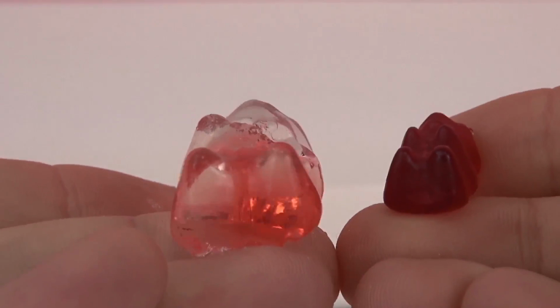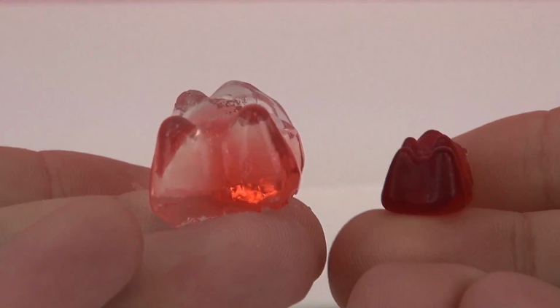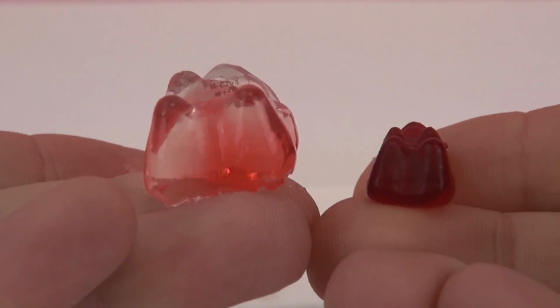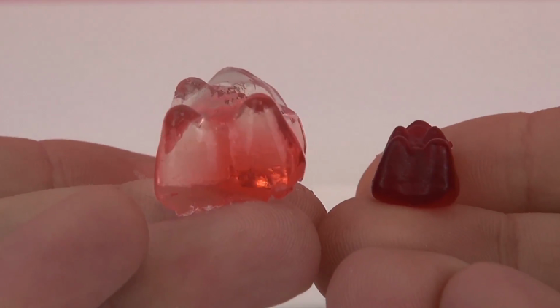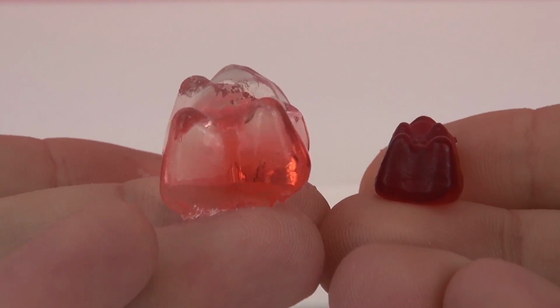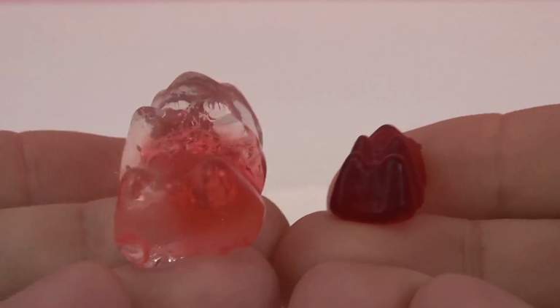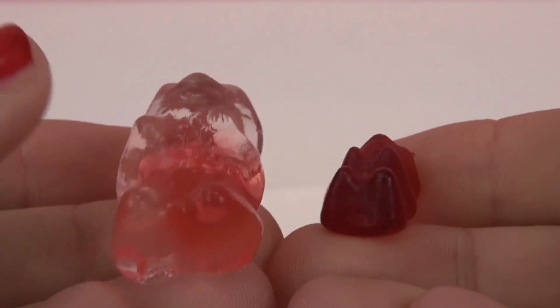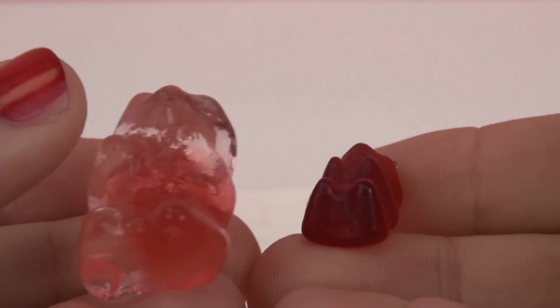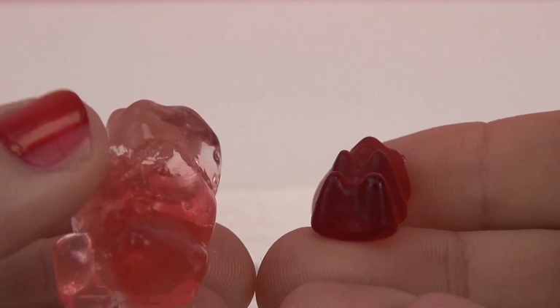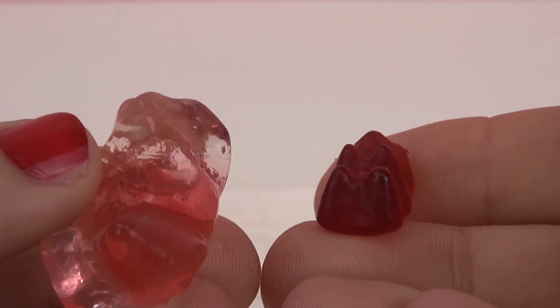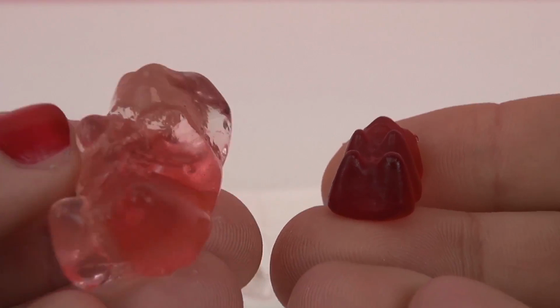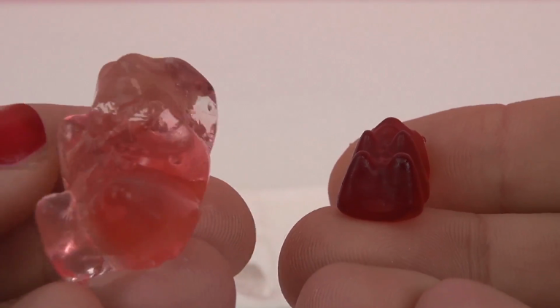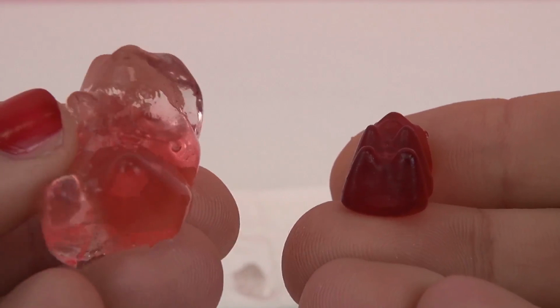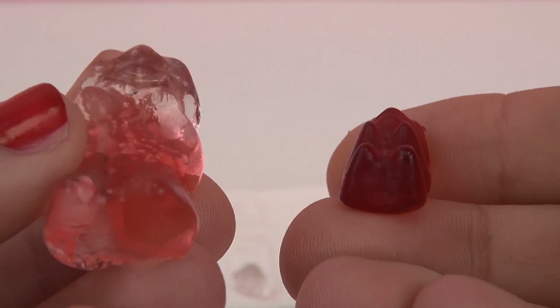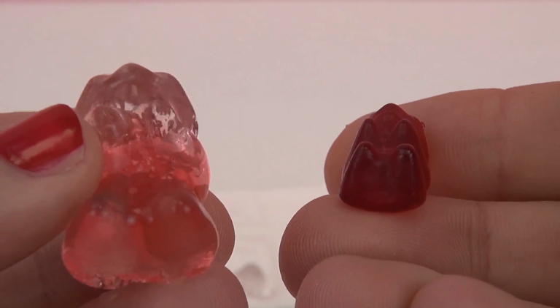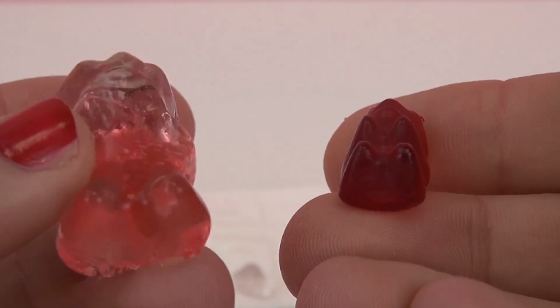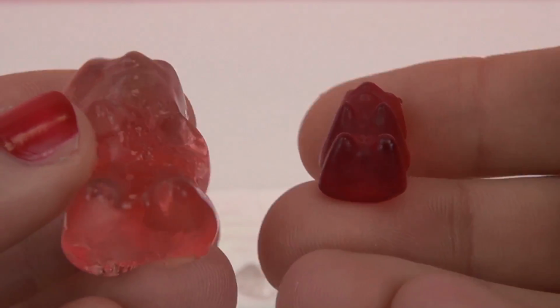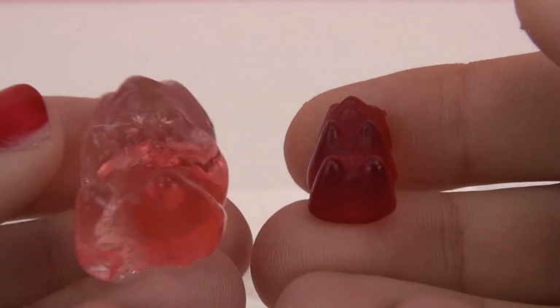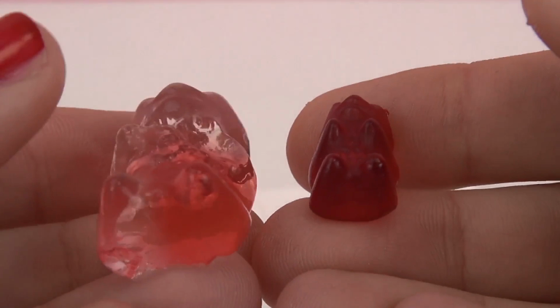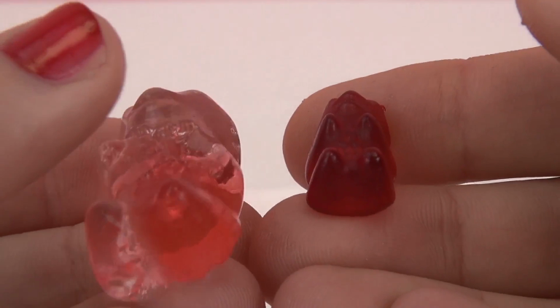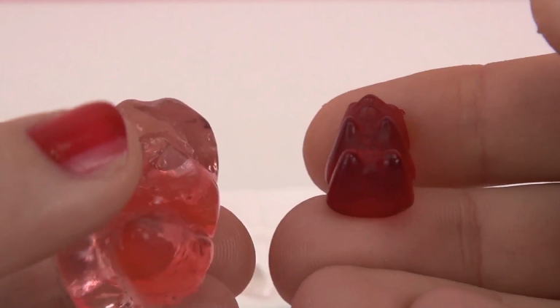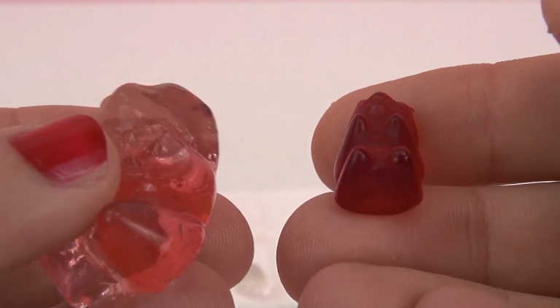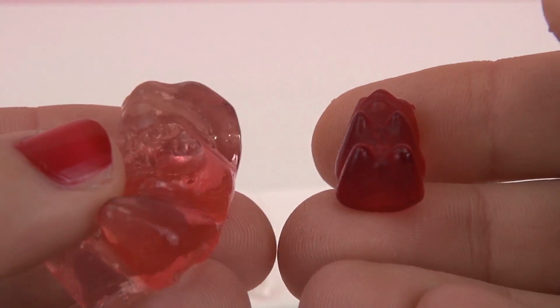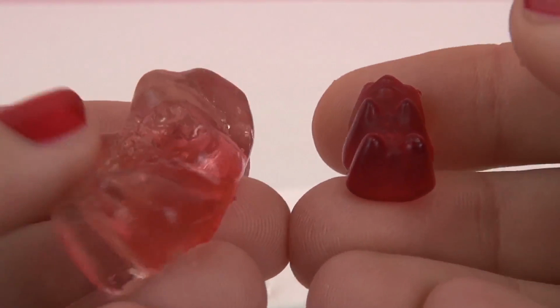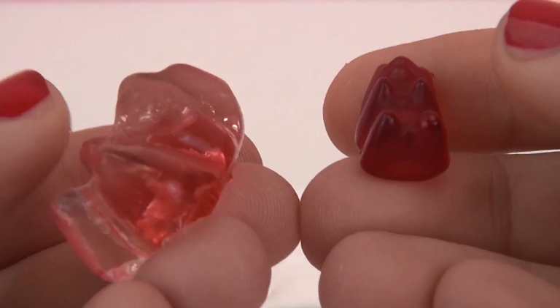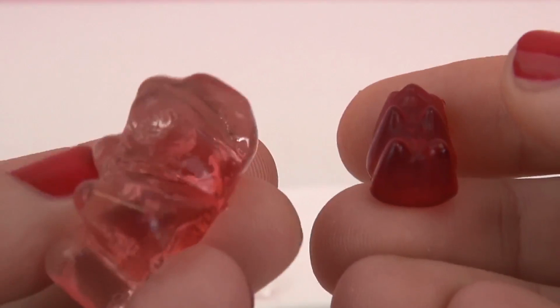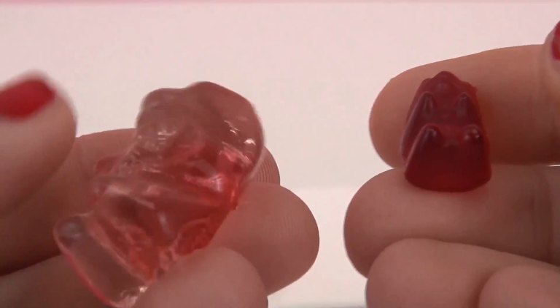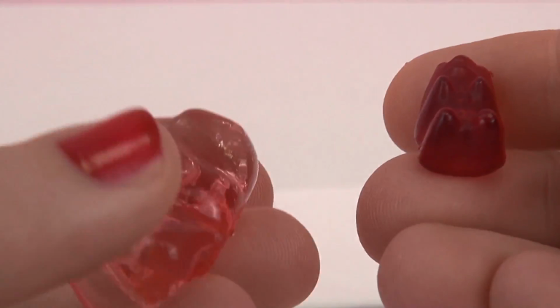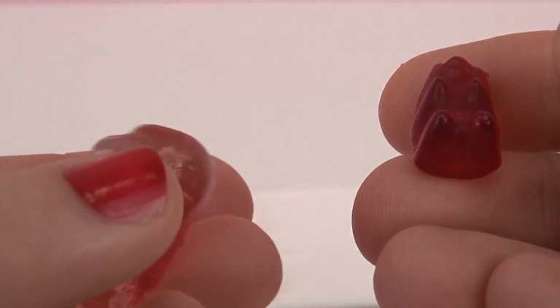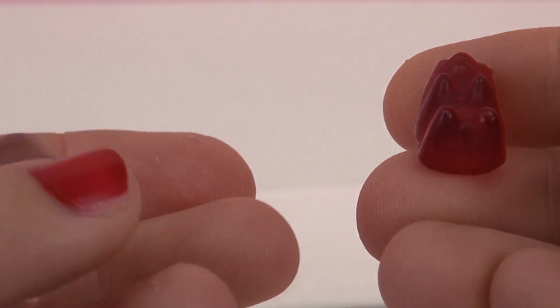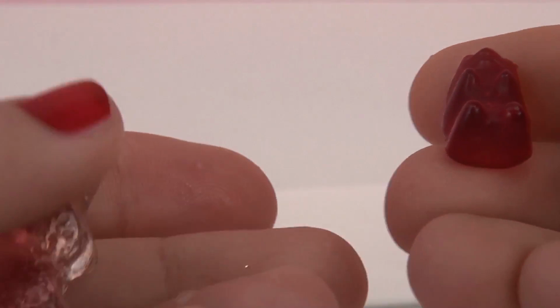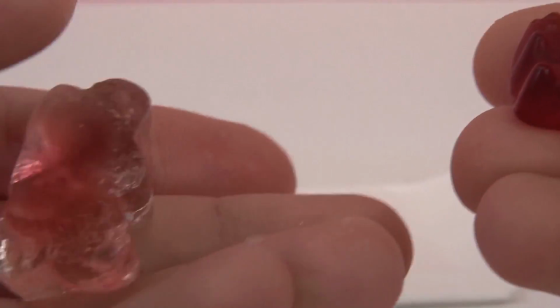So as you can see it grew quite a bit. It absorbed quite a bit of water in only 24 hours.